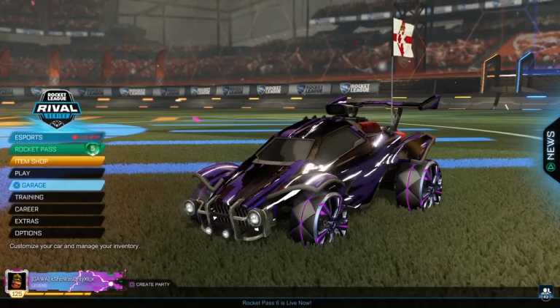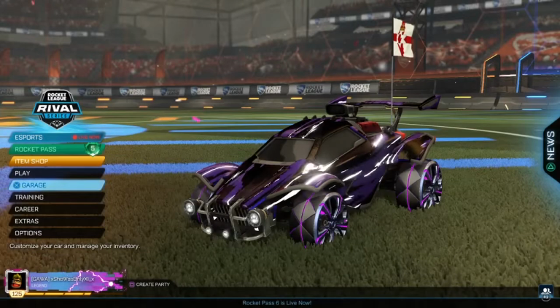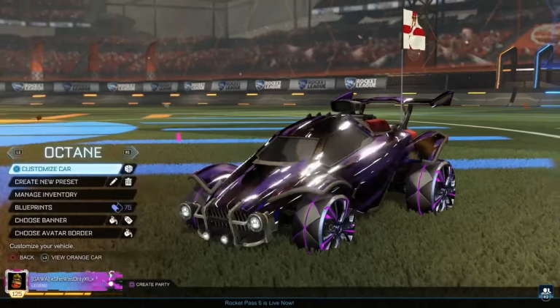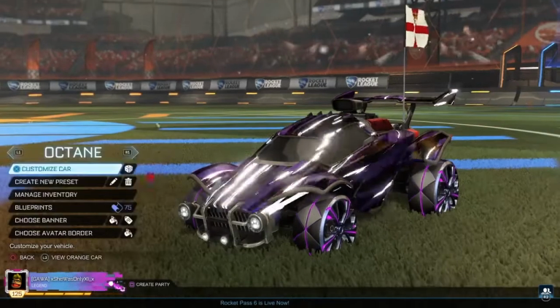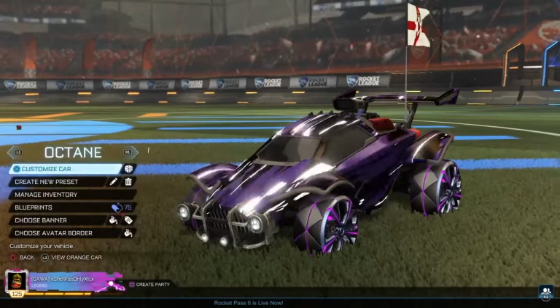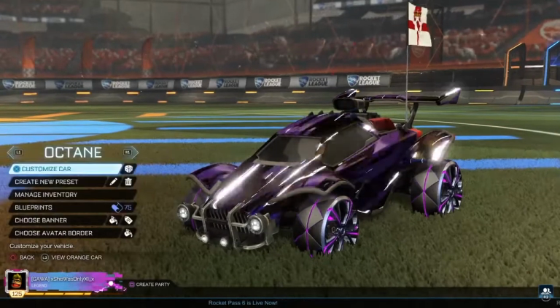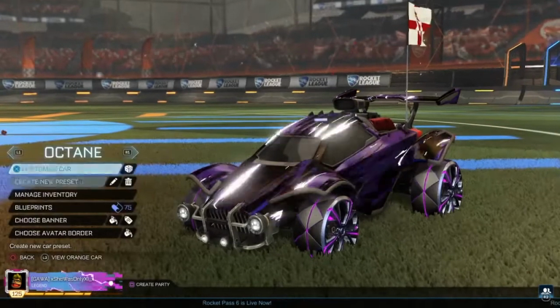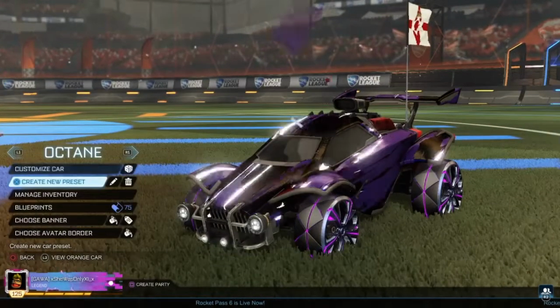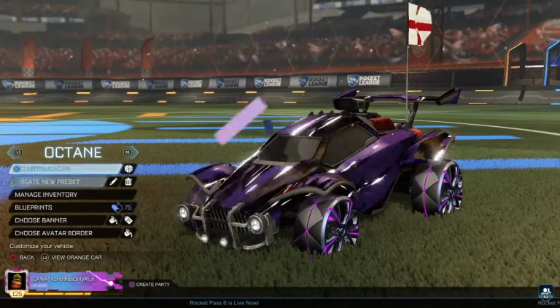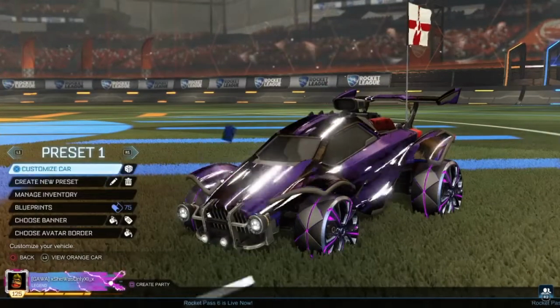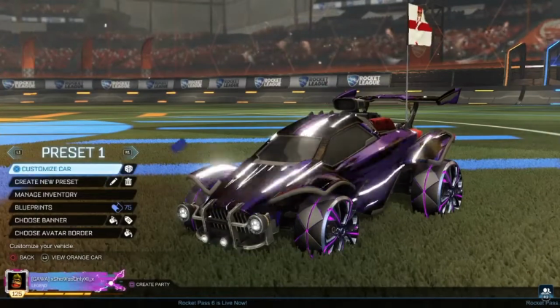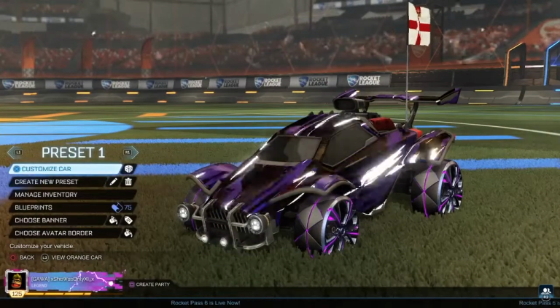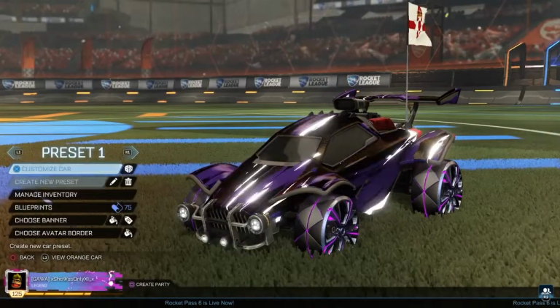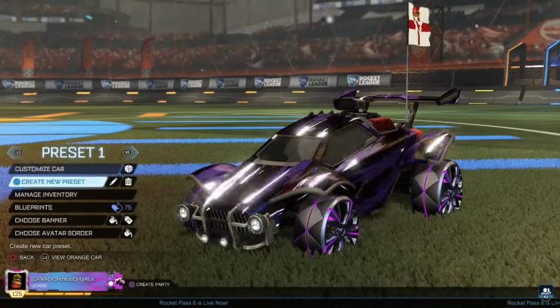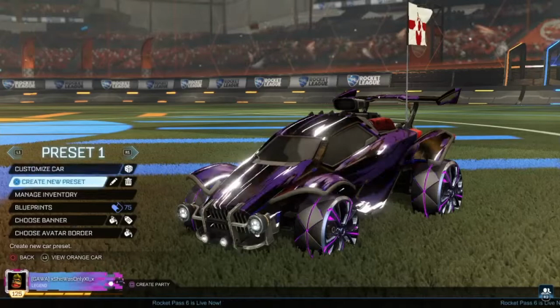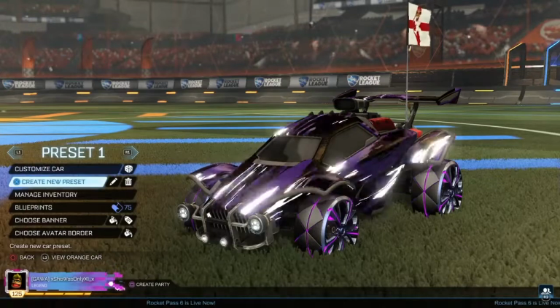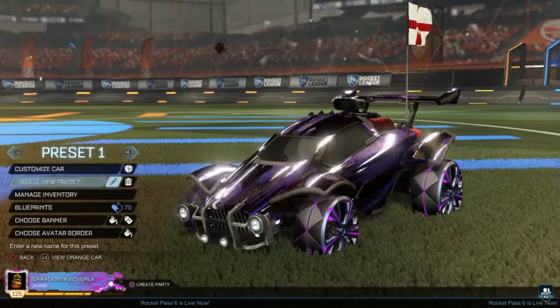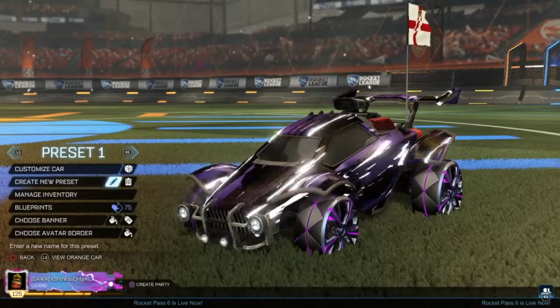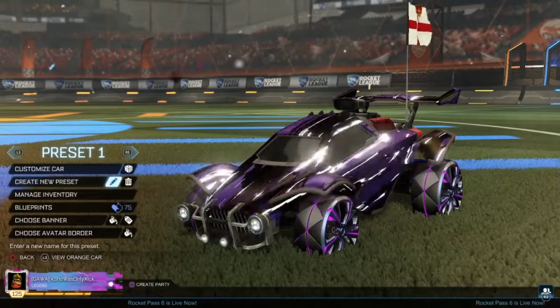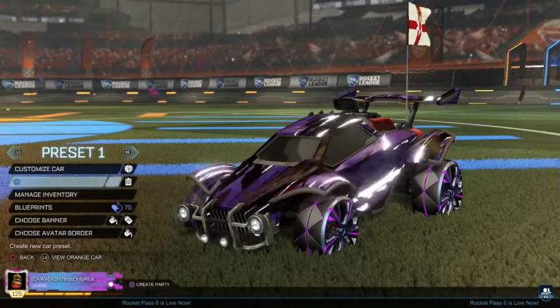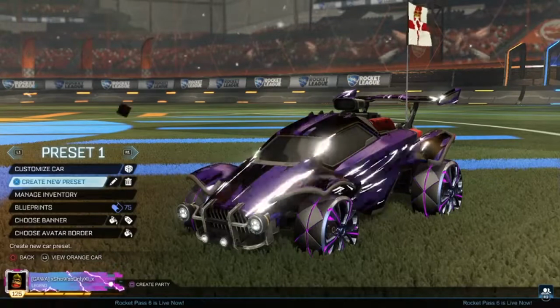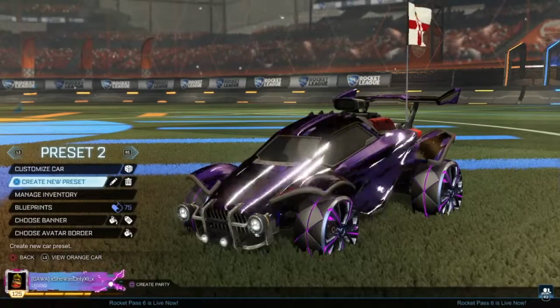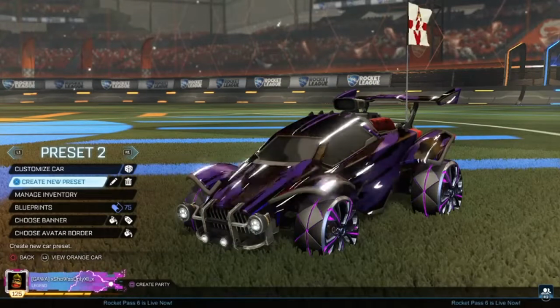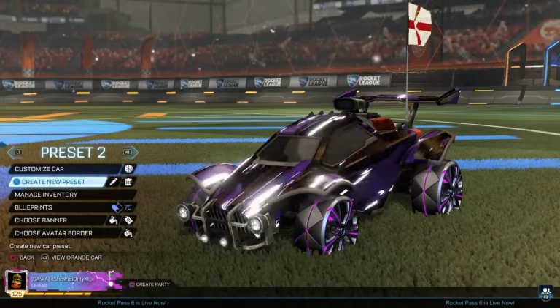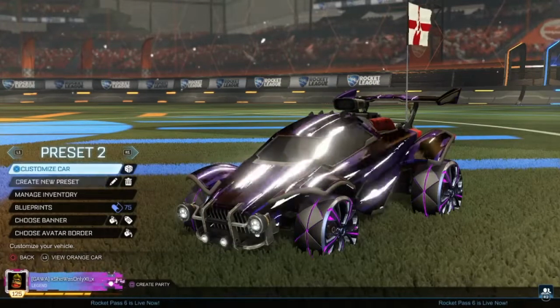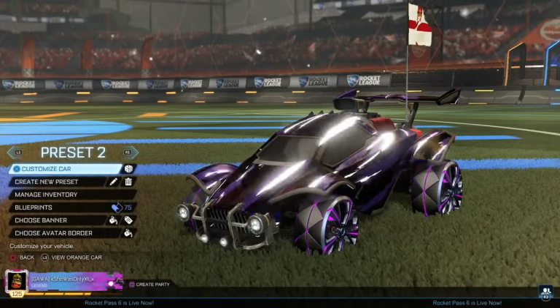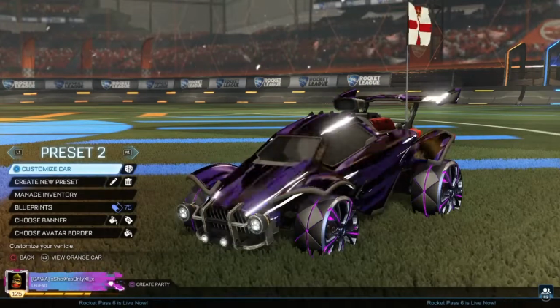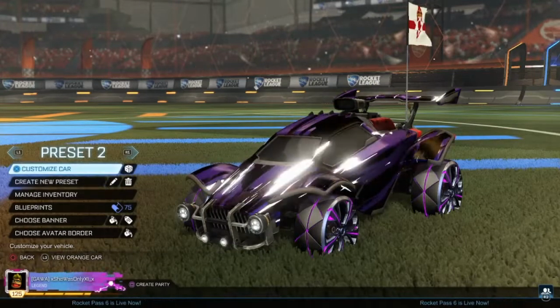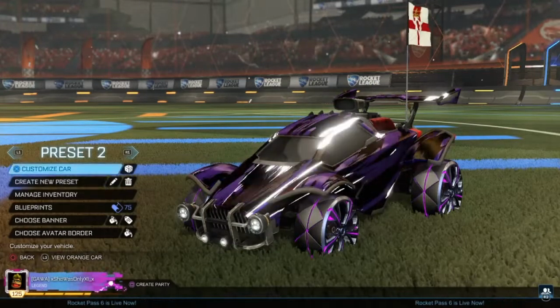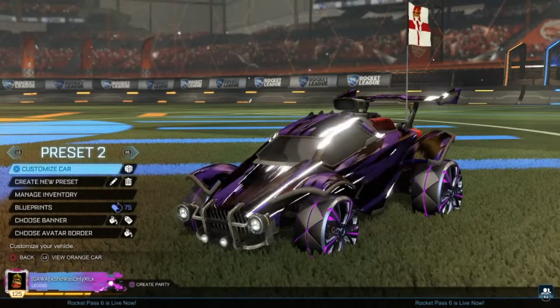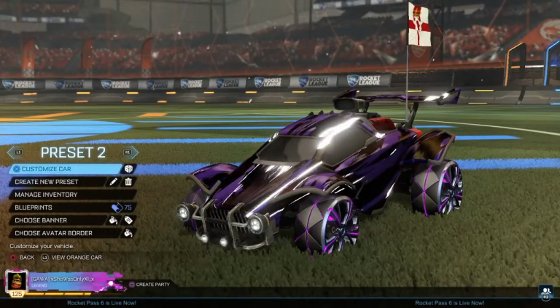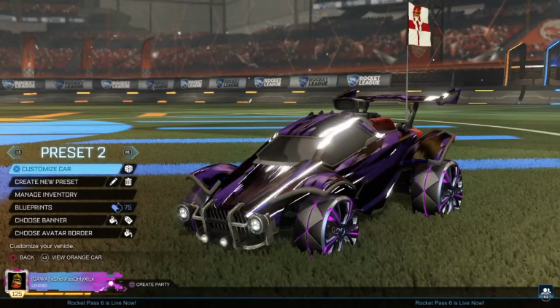Head straight to your garage, make a new preset, create a new preset, then go to Customize Car.